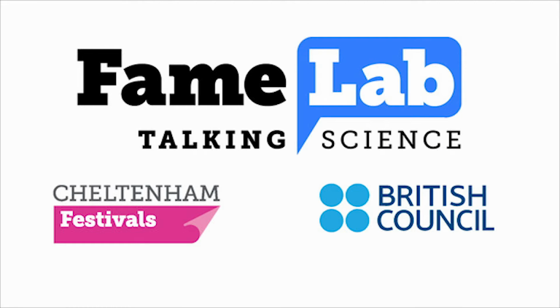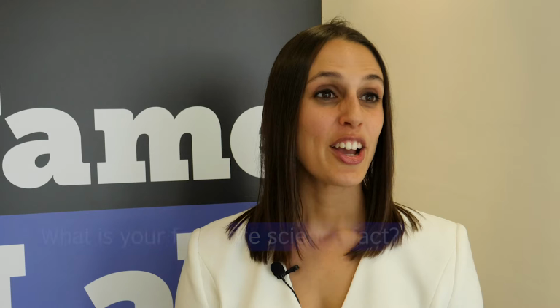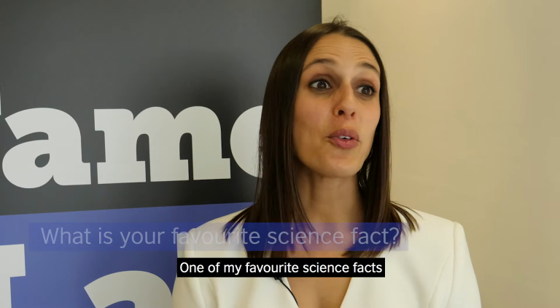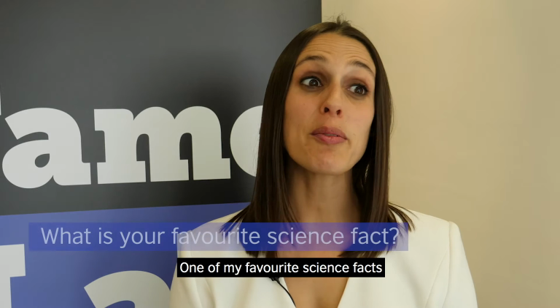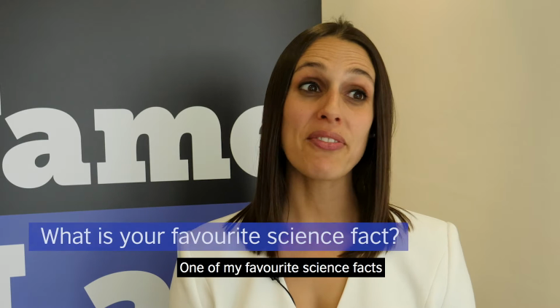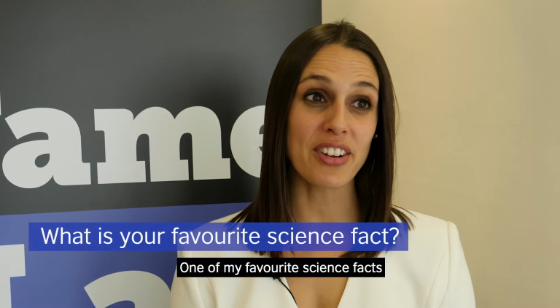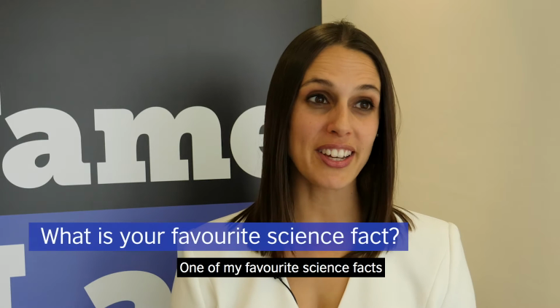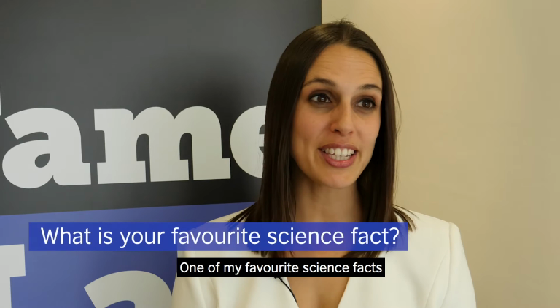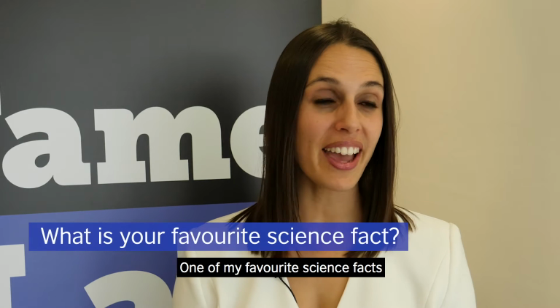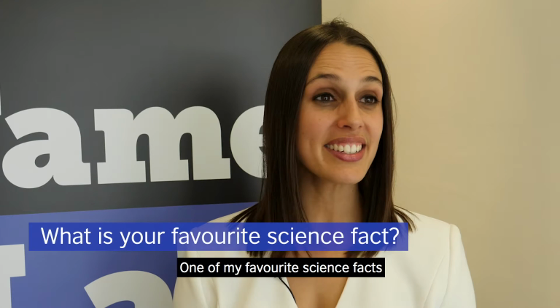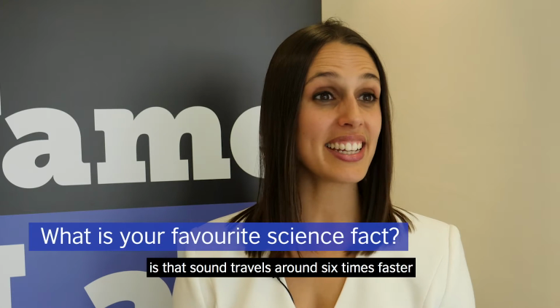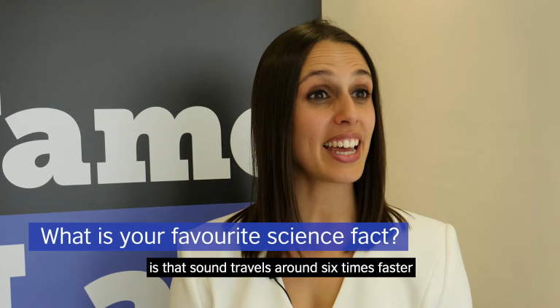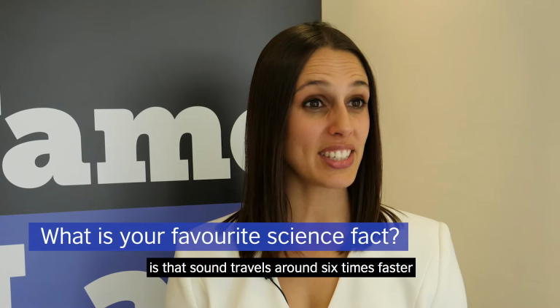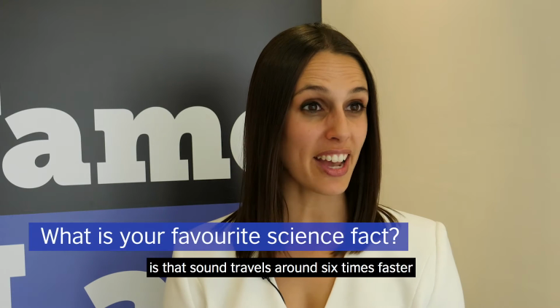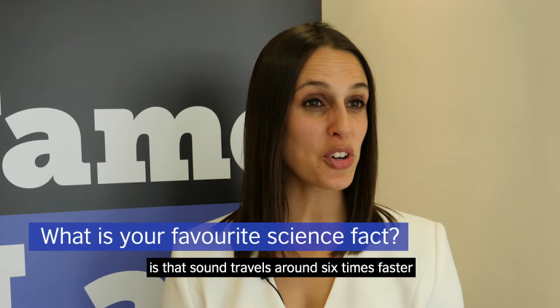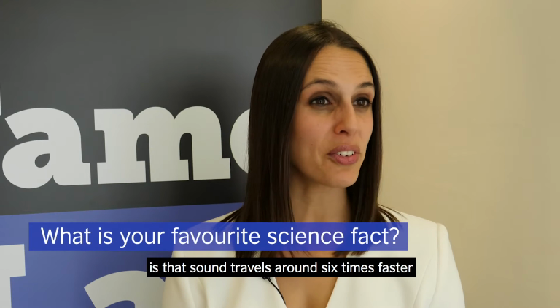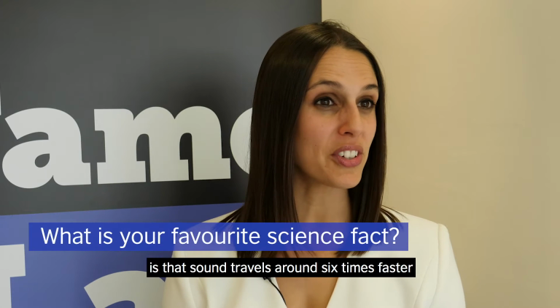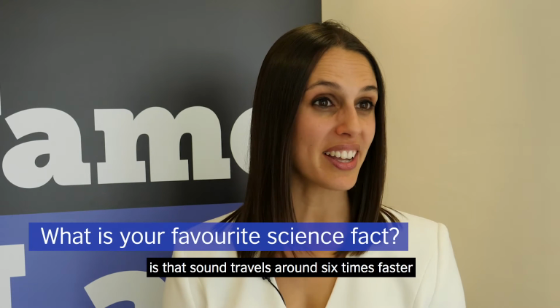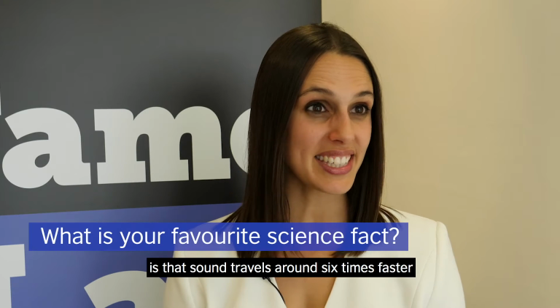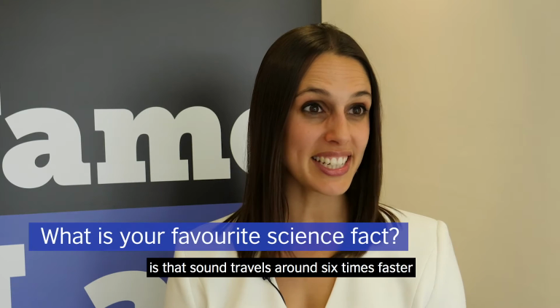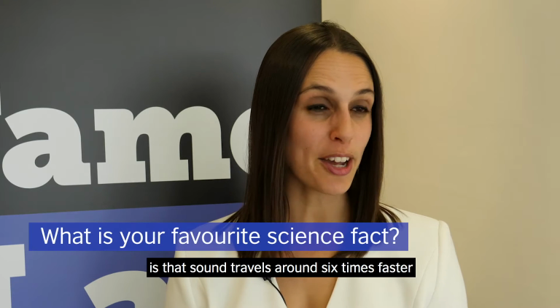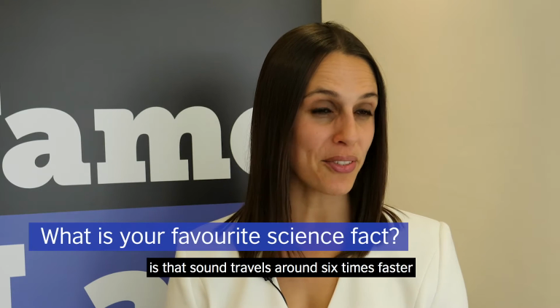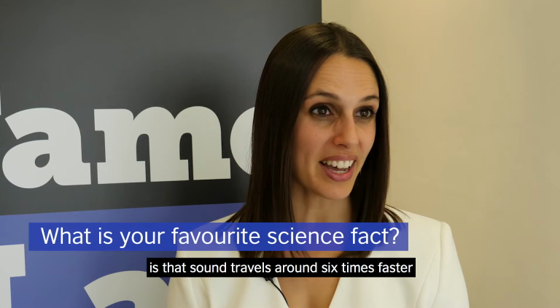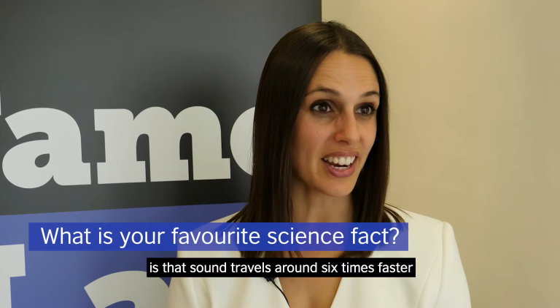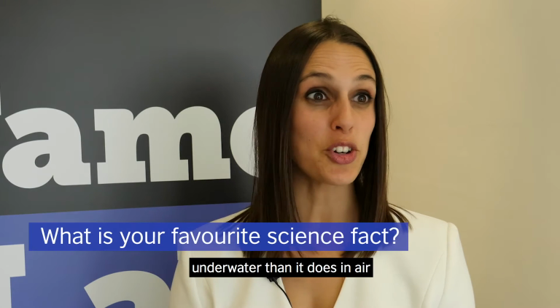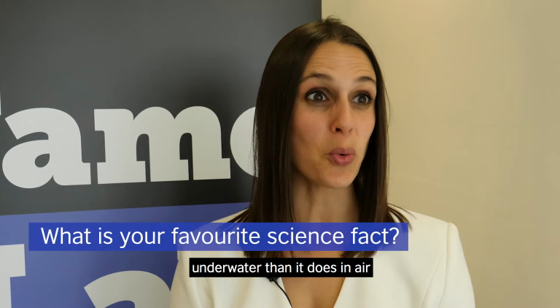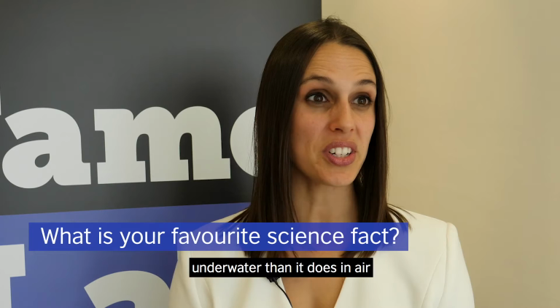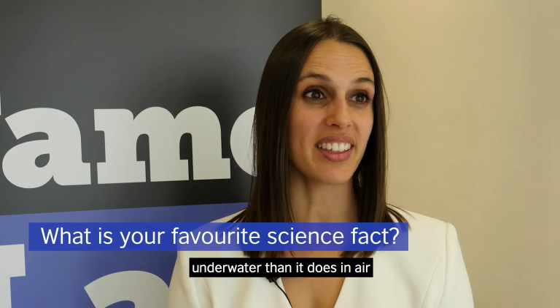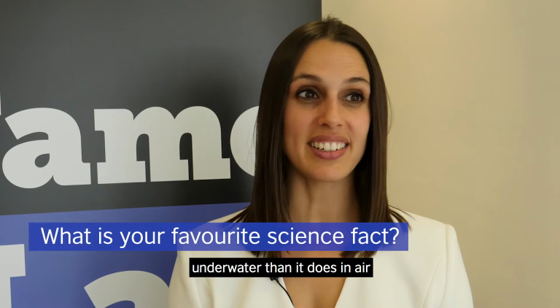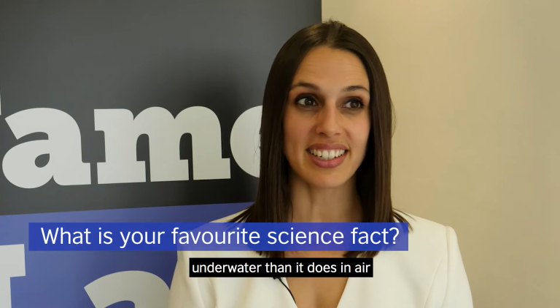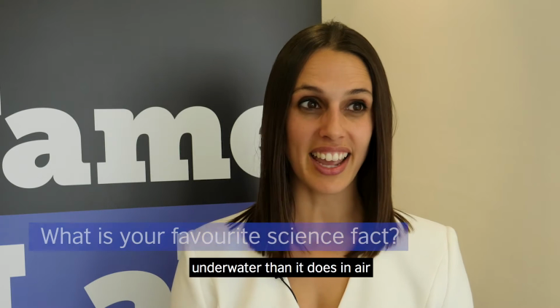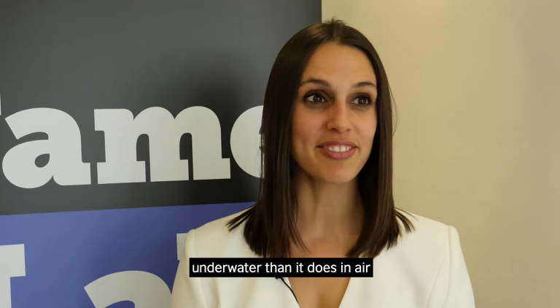One of my favourite science facts is that sound travels around six times faster underwater than it does in air.